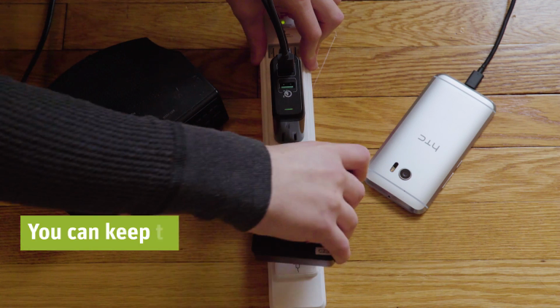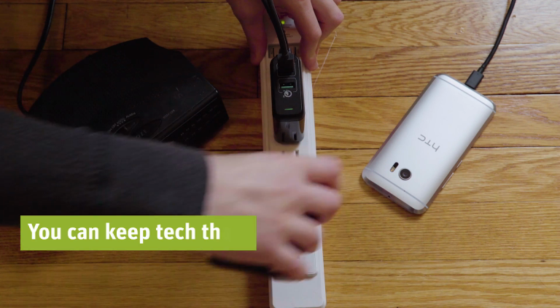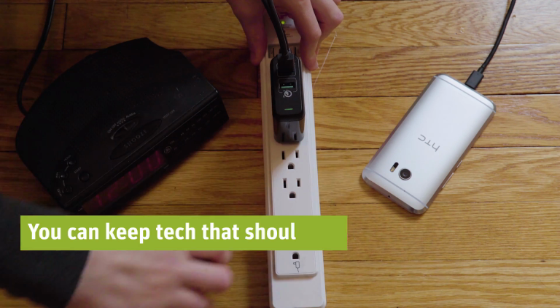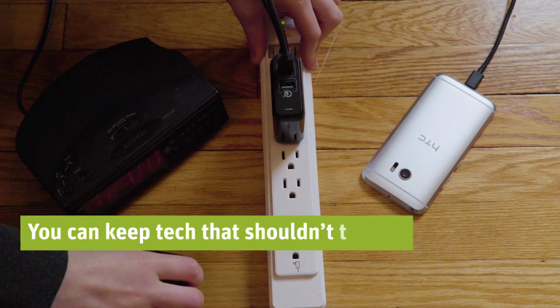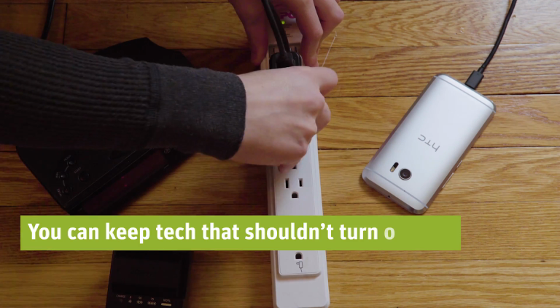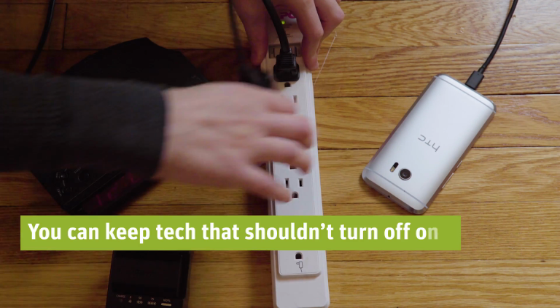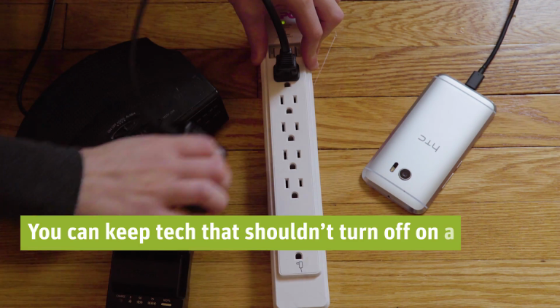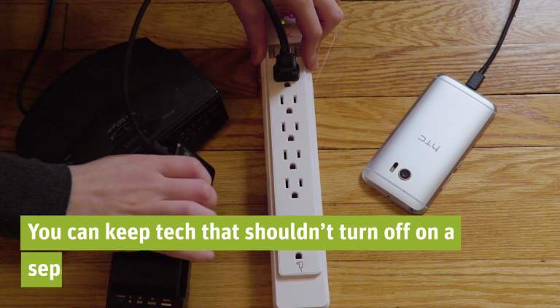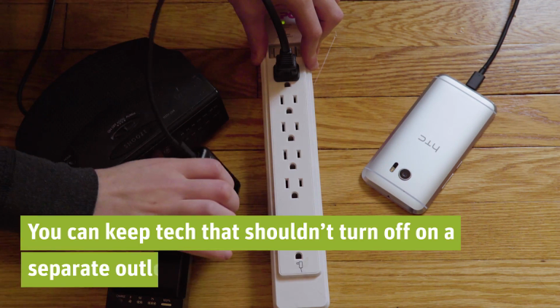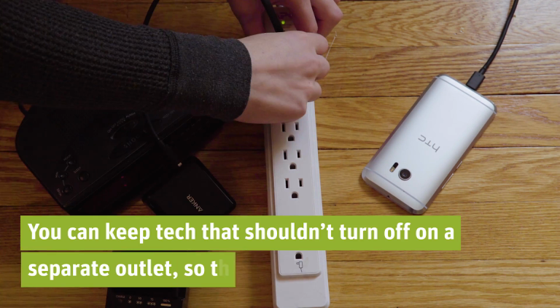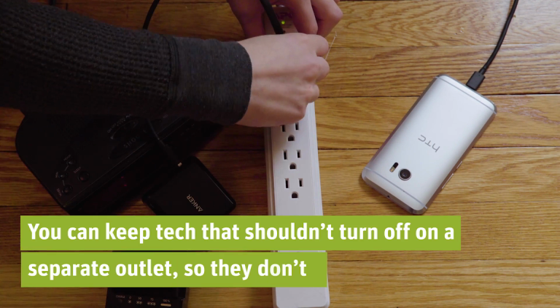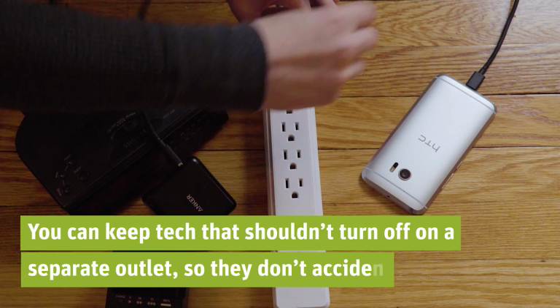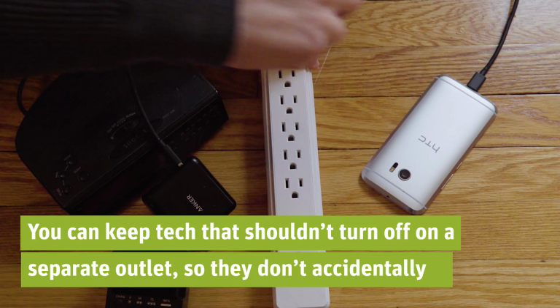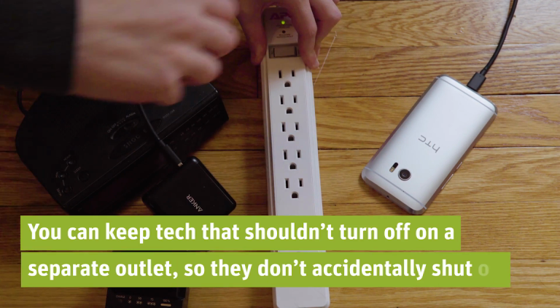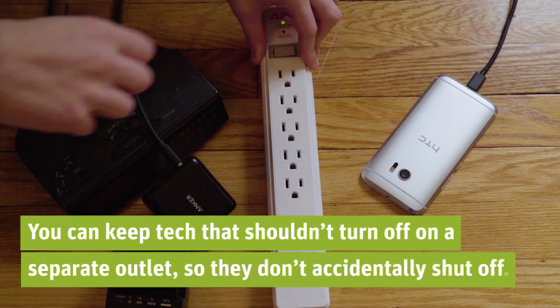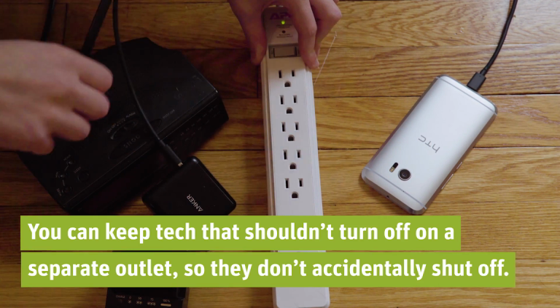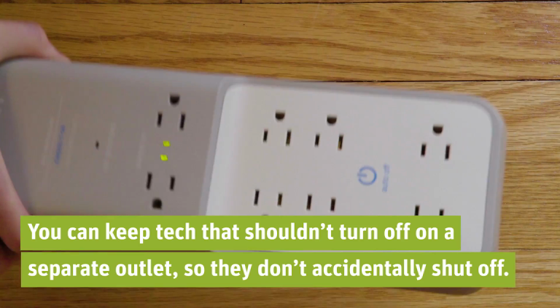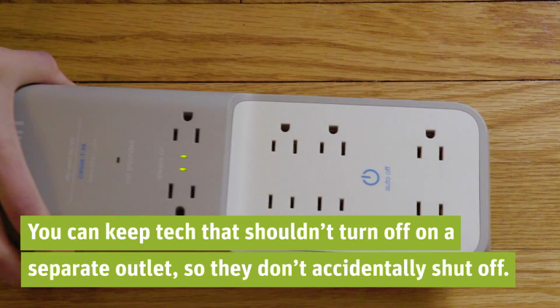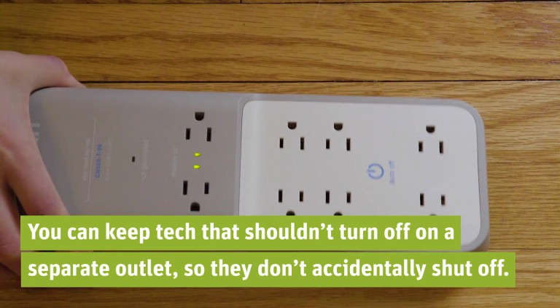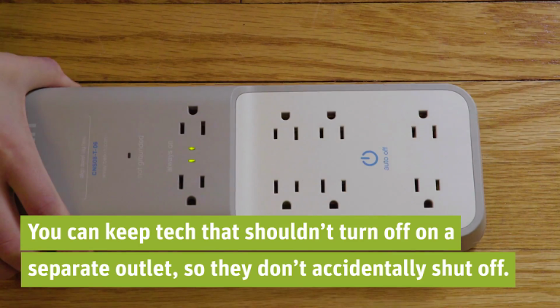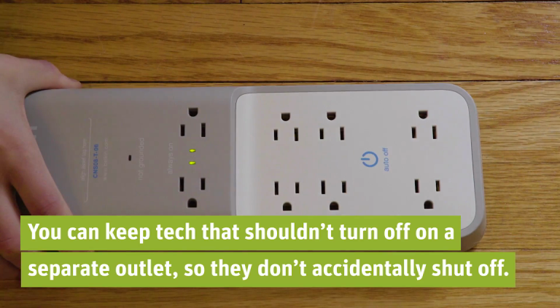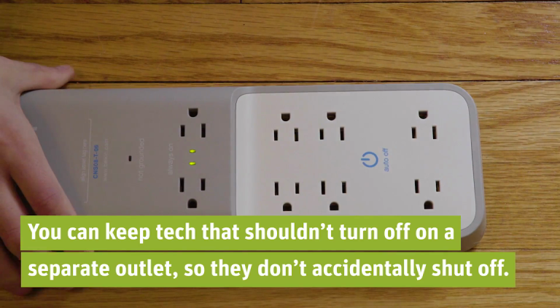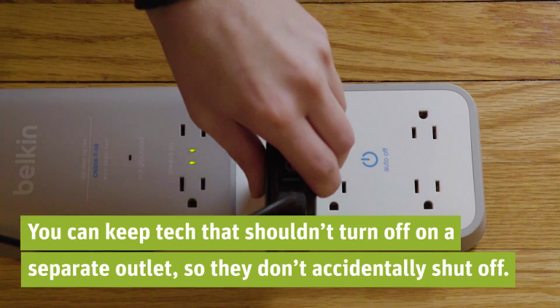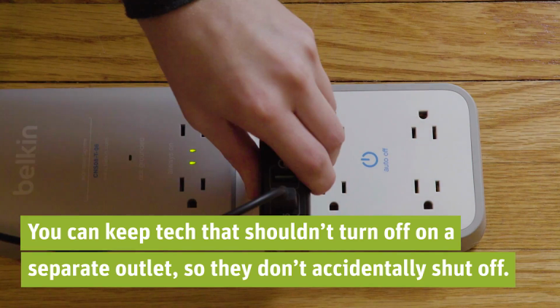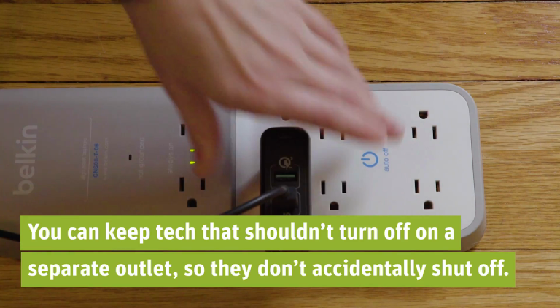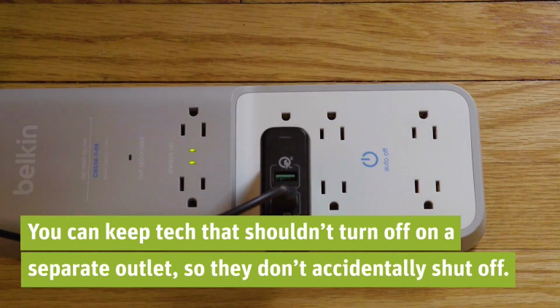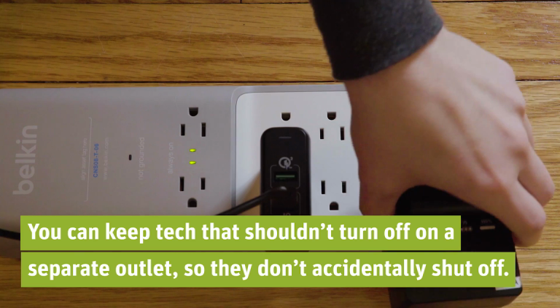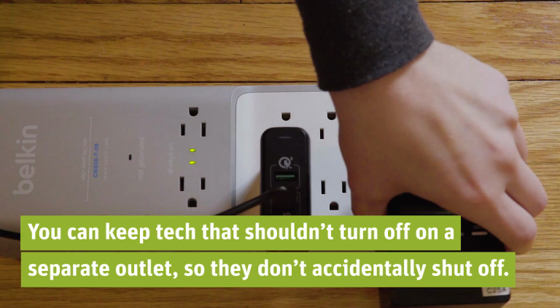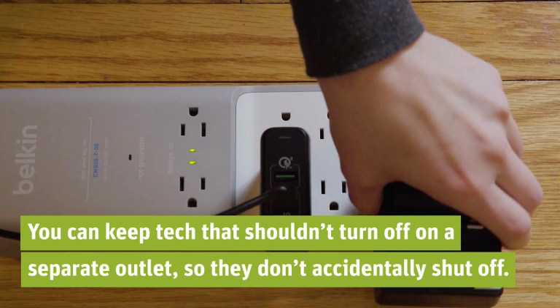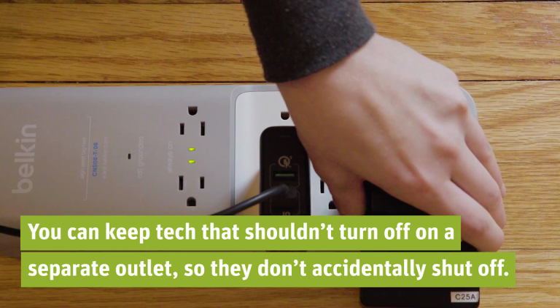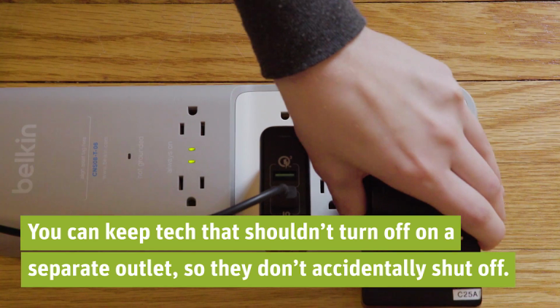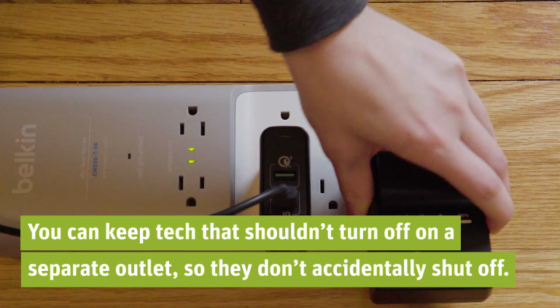You can also keep any tech that should never turn off on a separate outlet so they don't accidentally lose power.